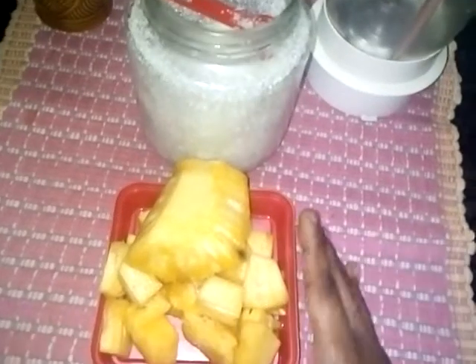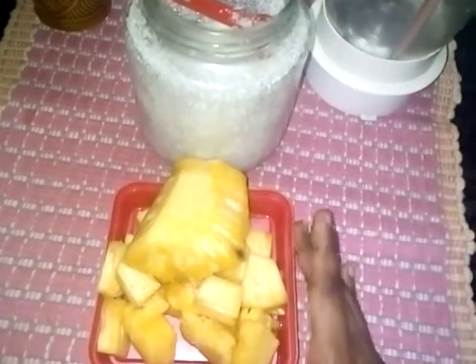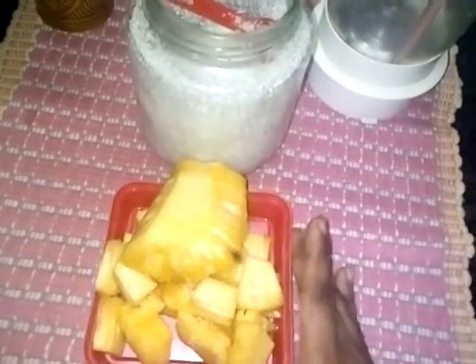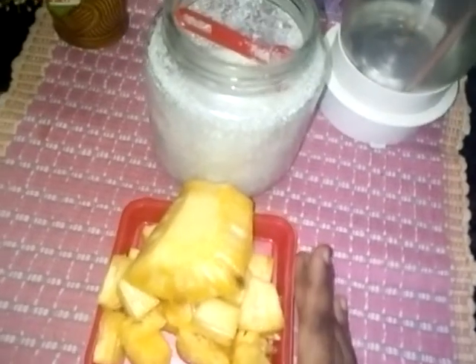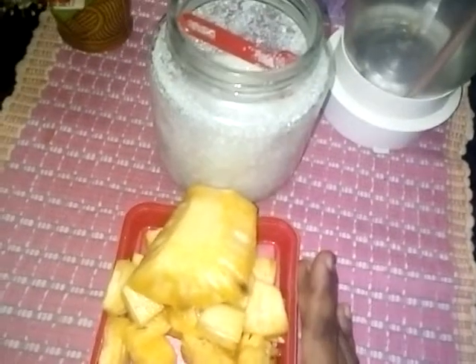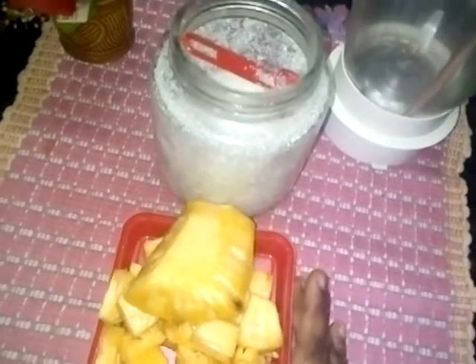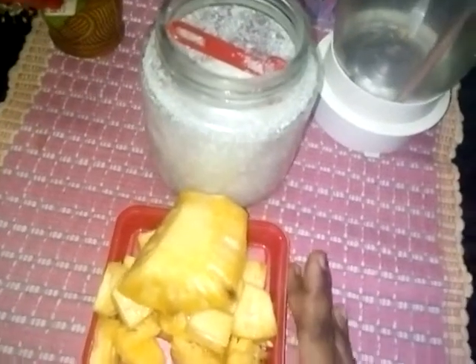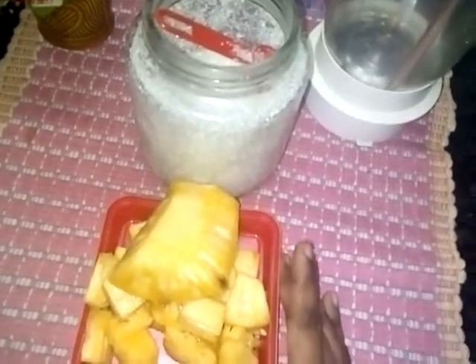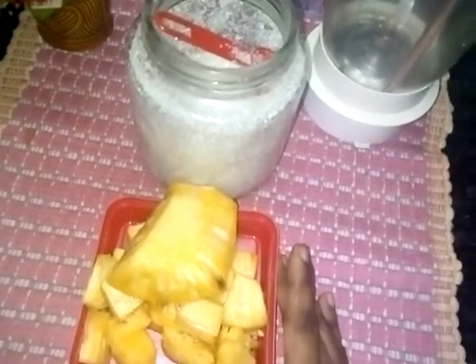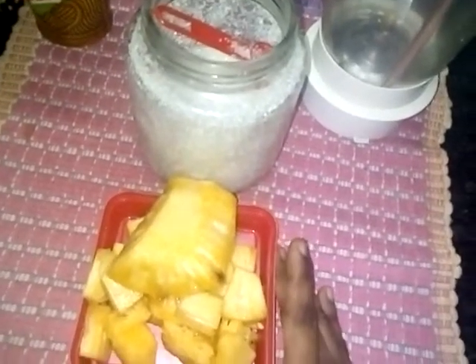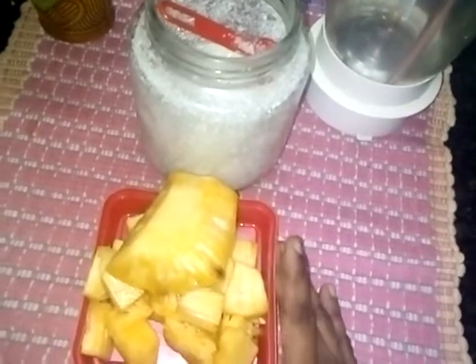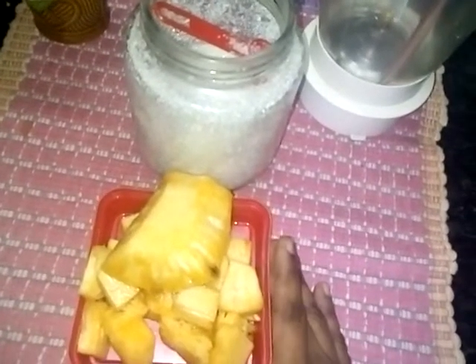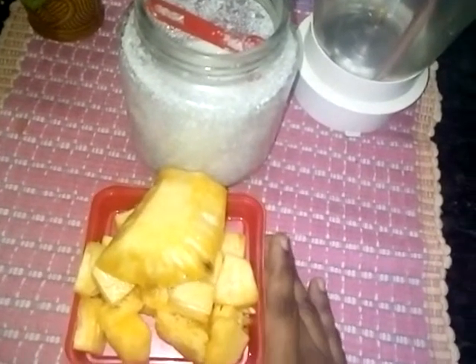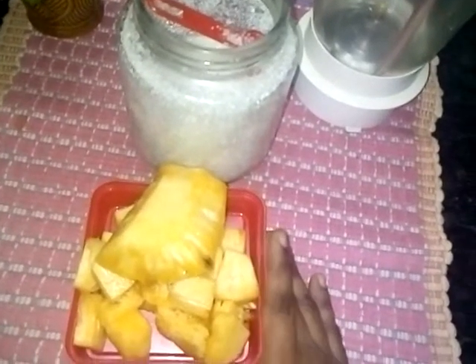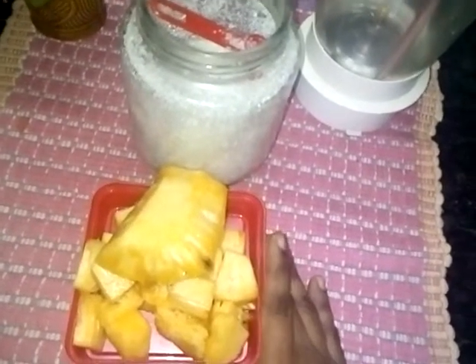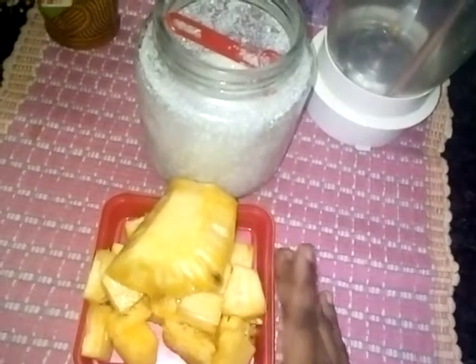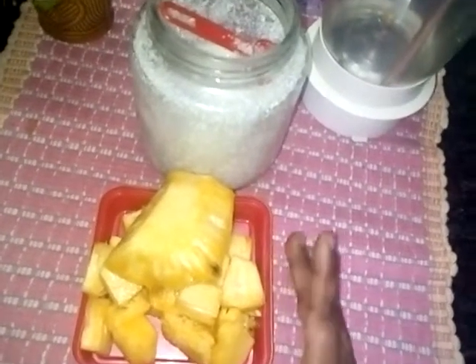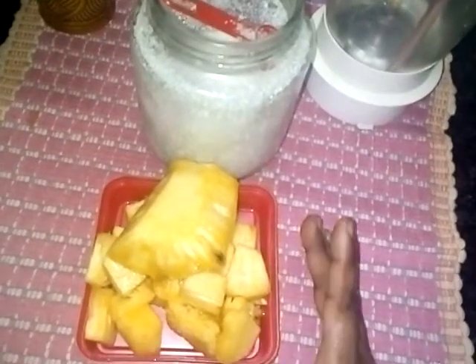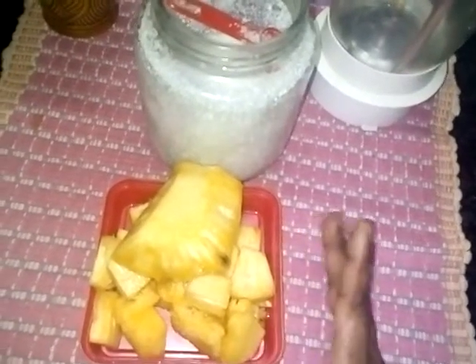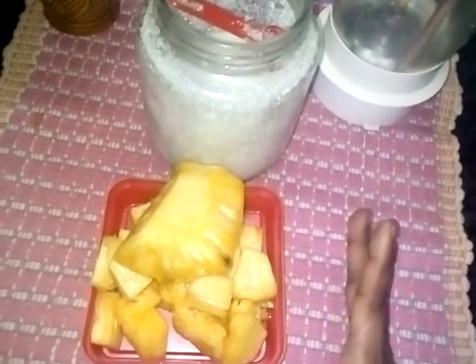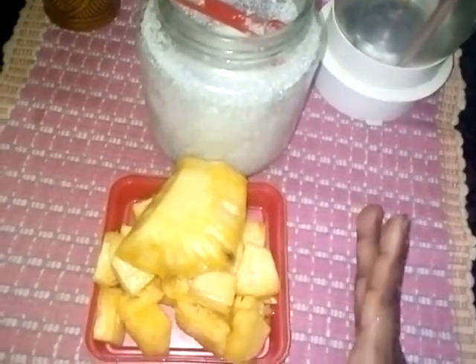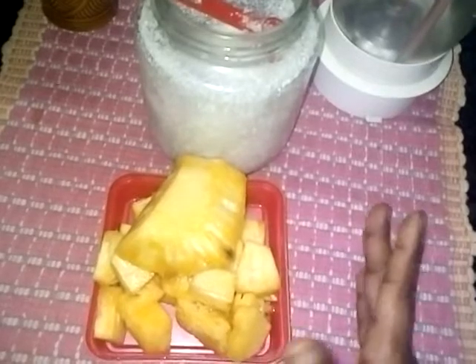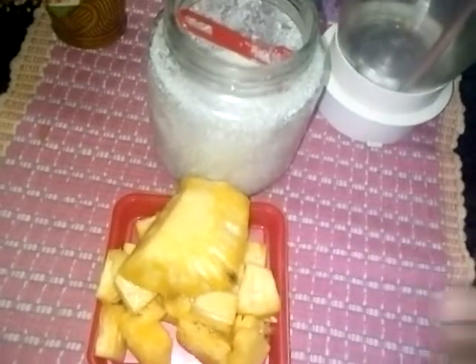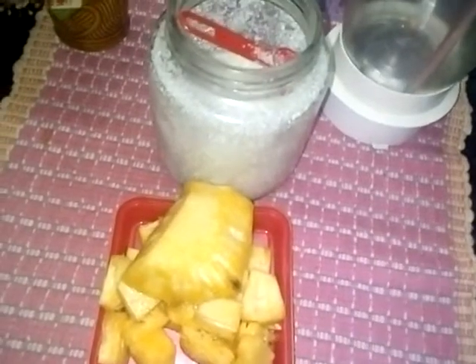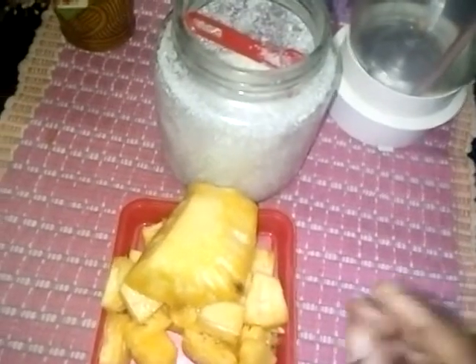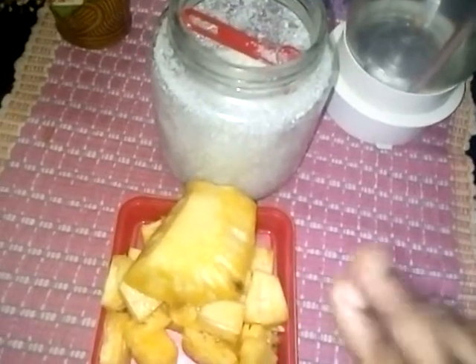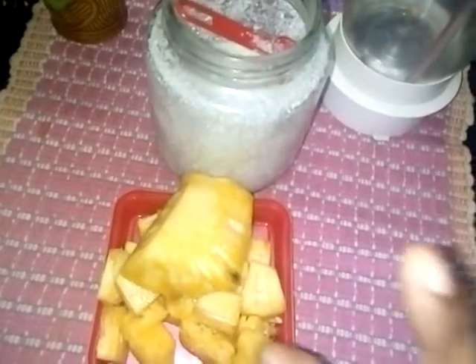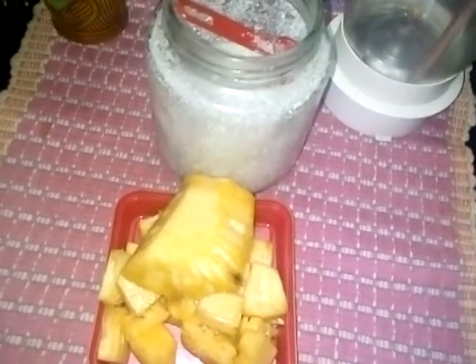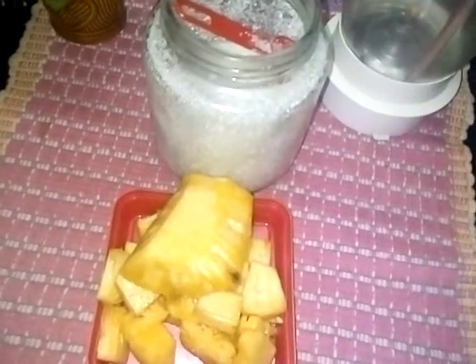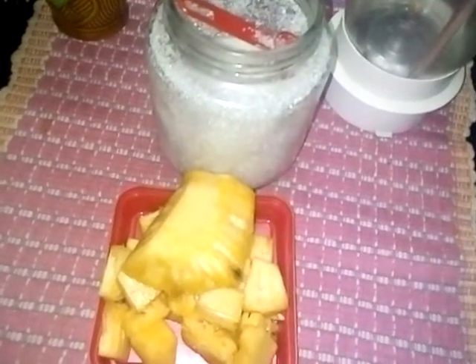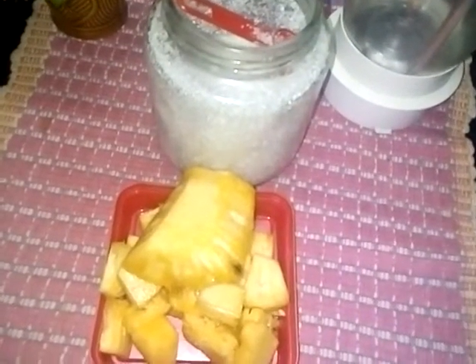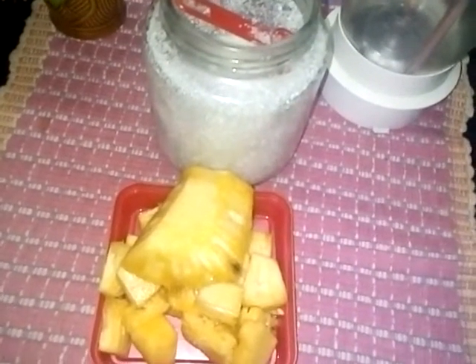We will add pineapple ice to the pan. We will add 2 glasses to the pan.